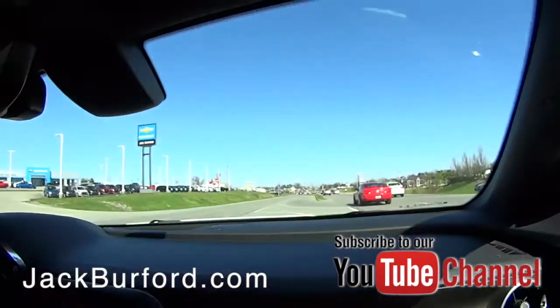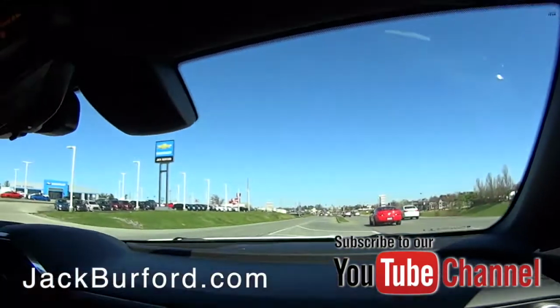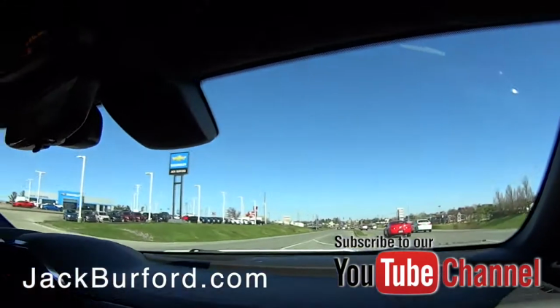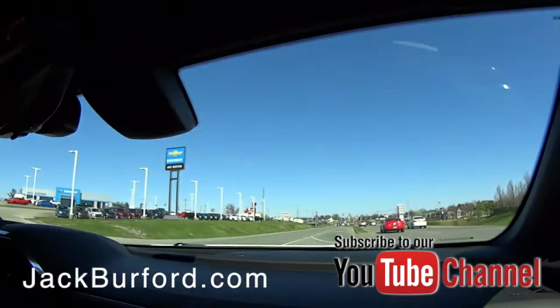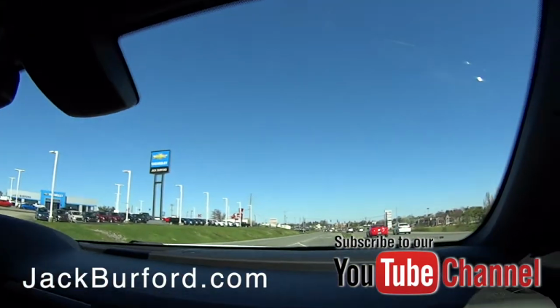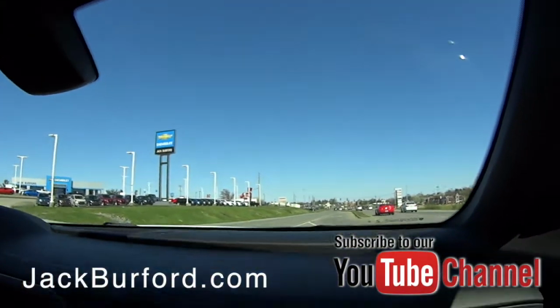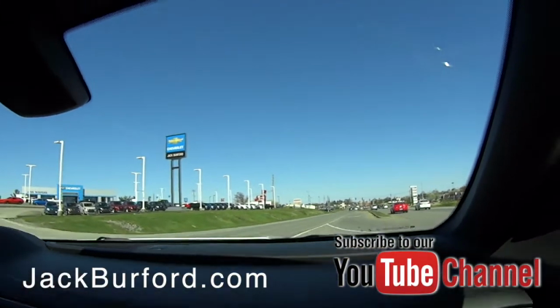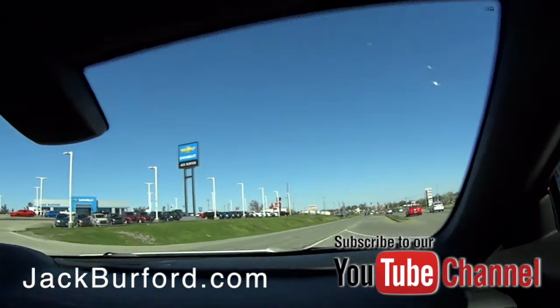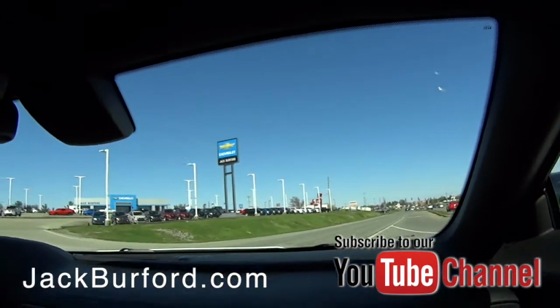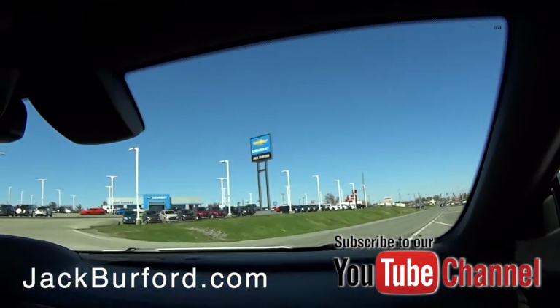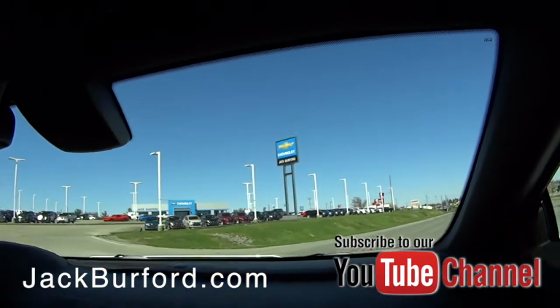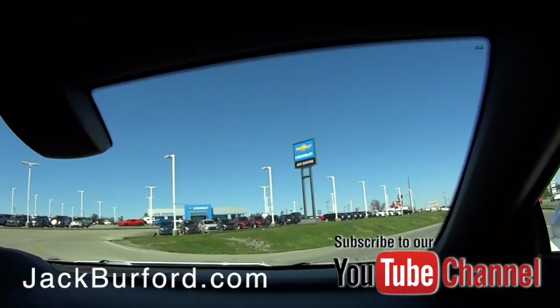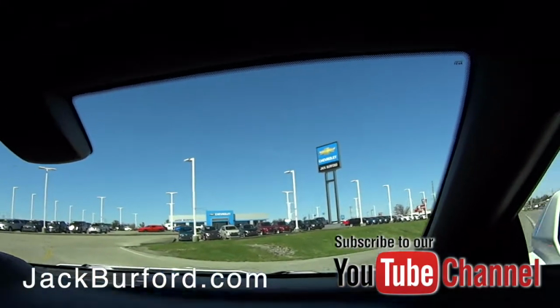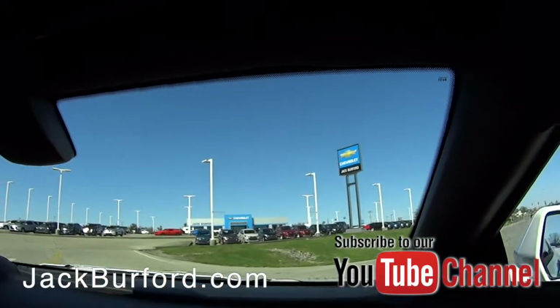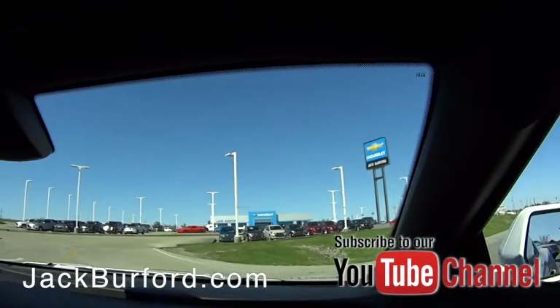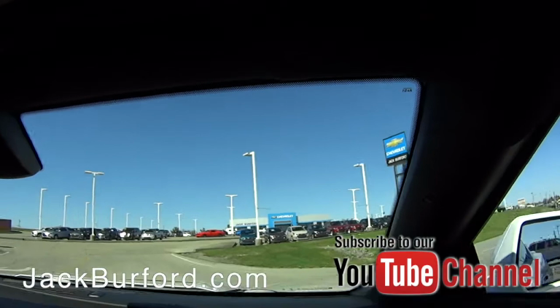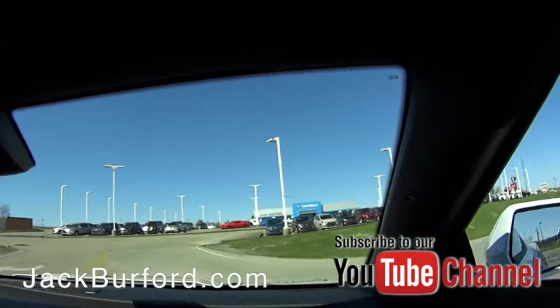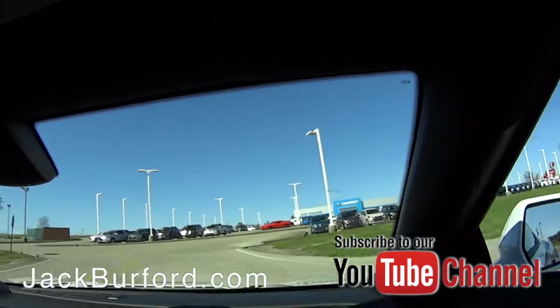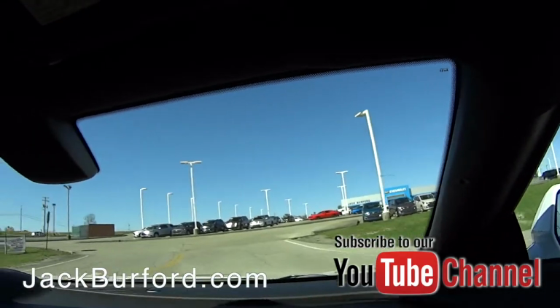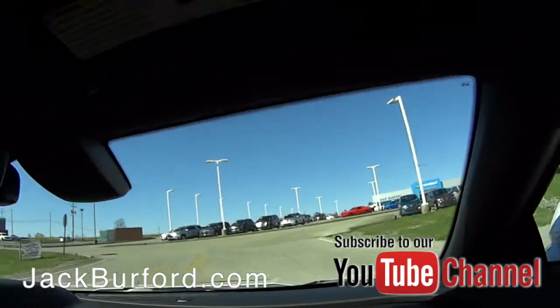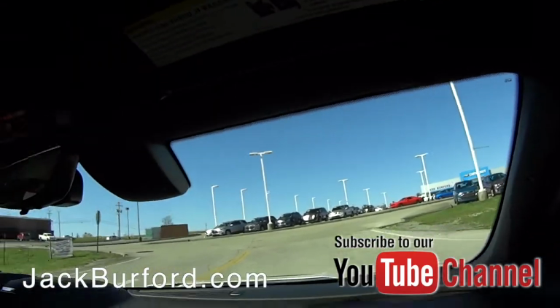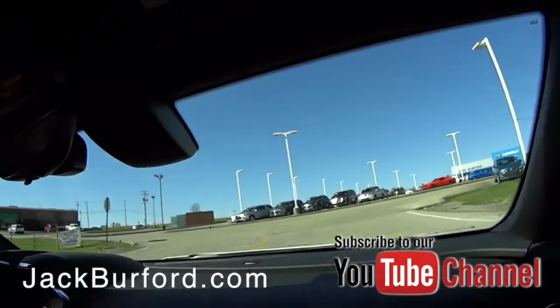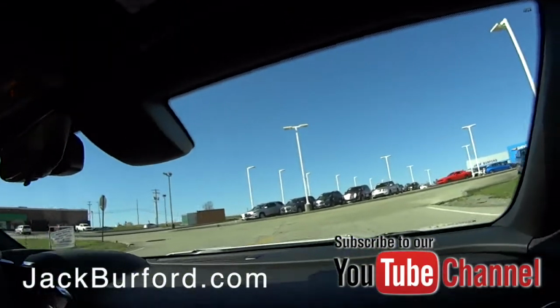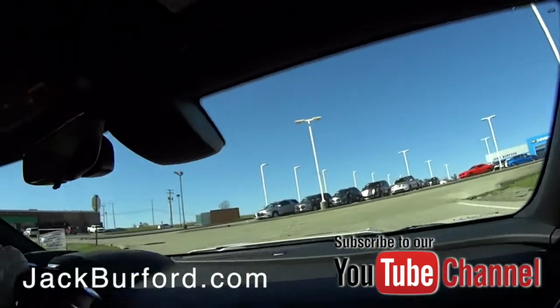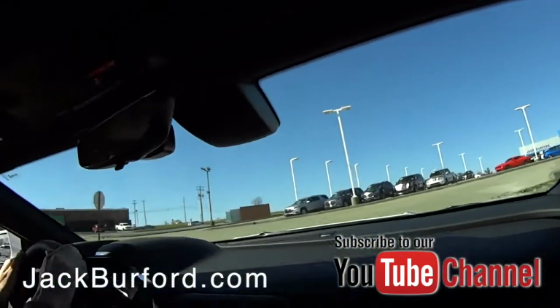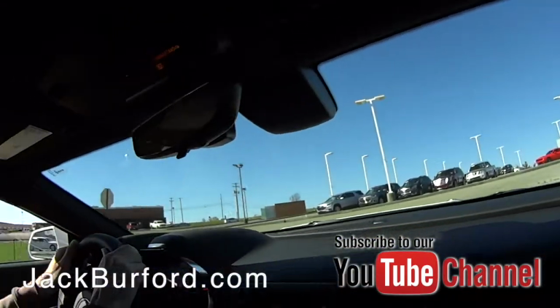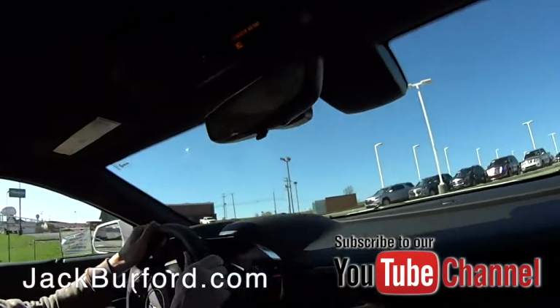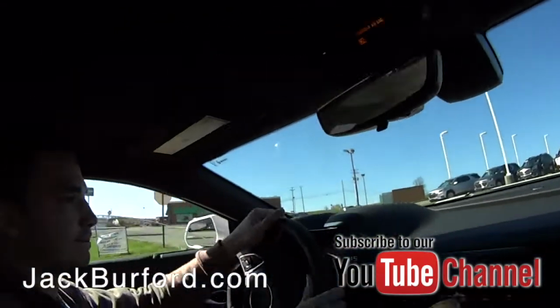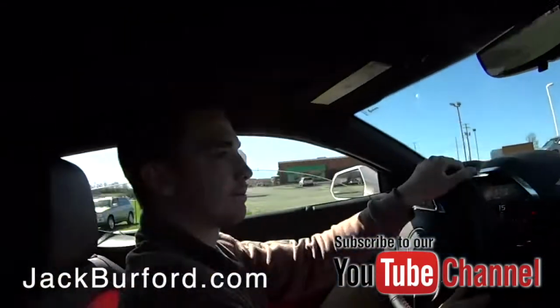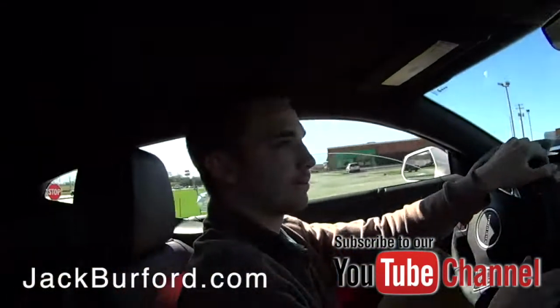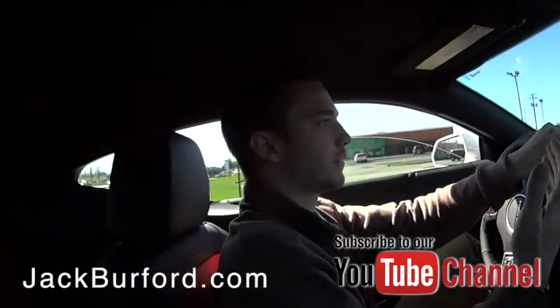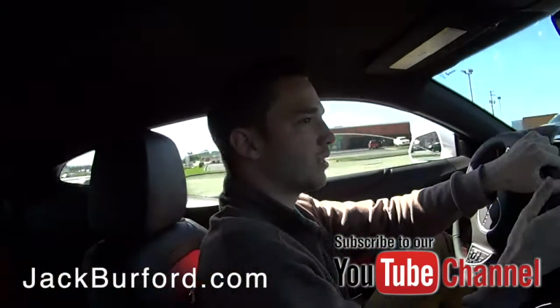We're headed back into the dealership, Caleb. So if somebody wants to look at one of these, who should they call? Caleb — he'll help you.